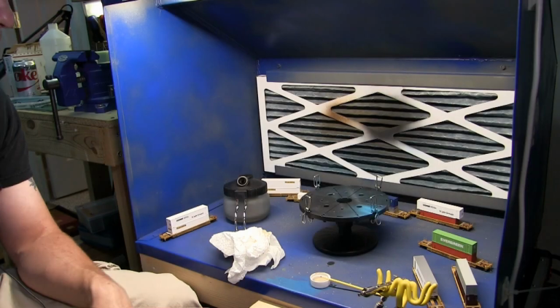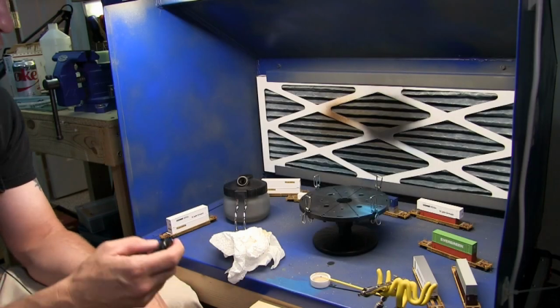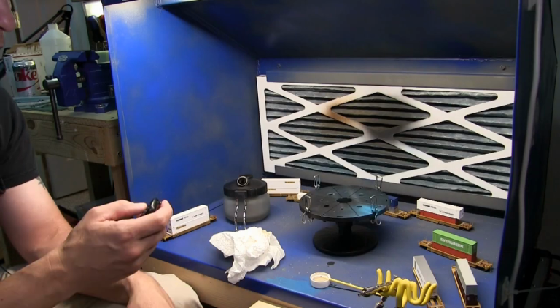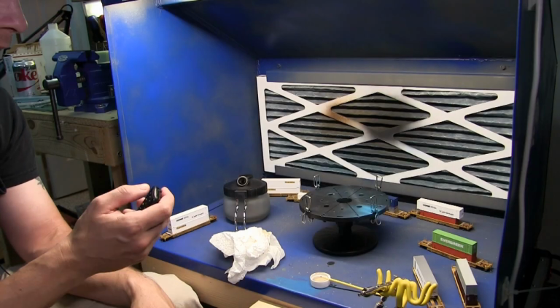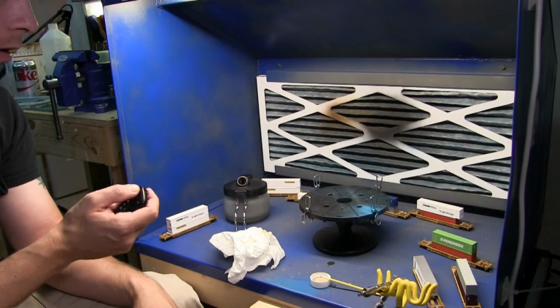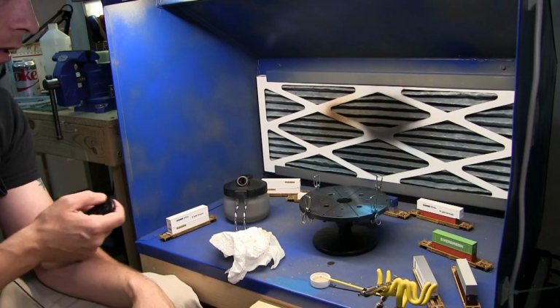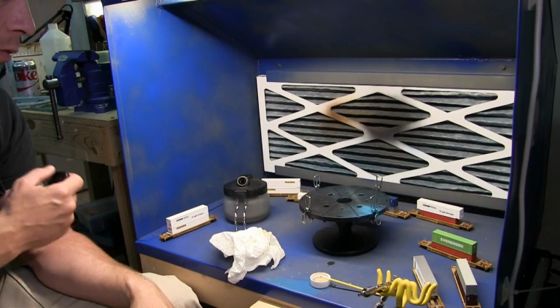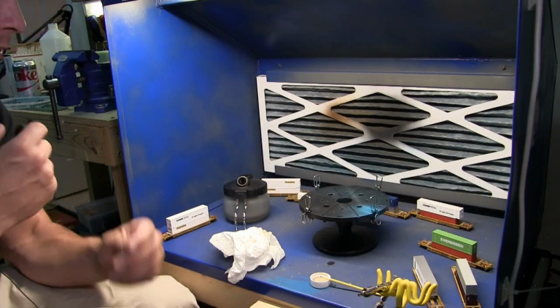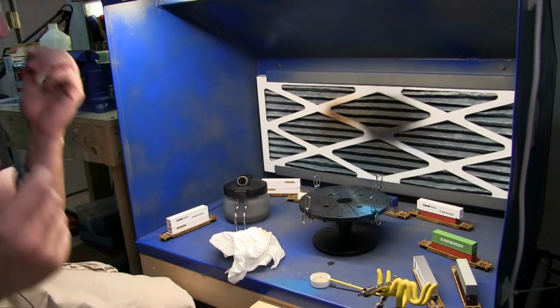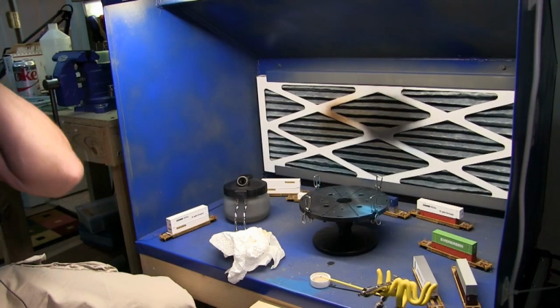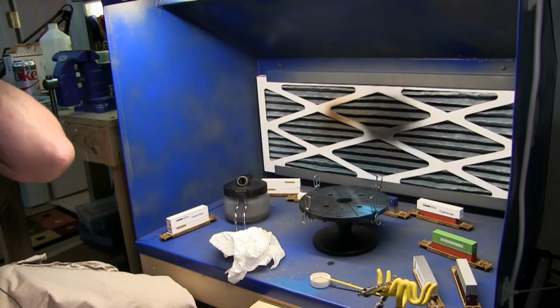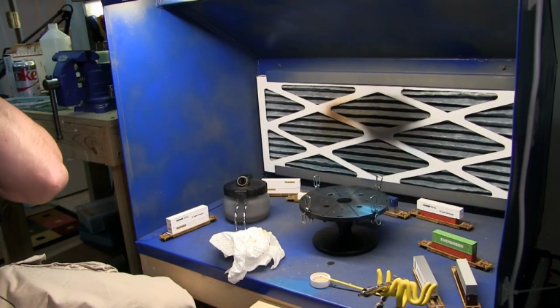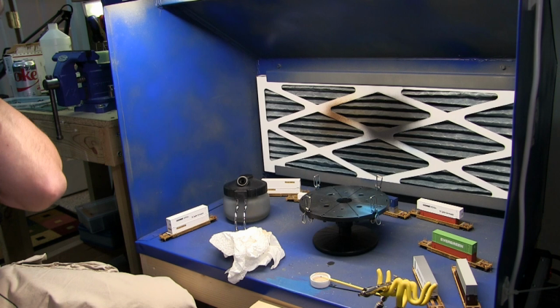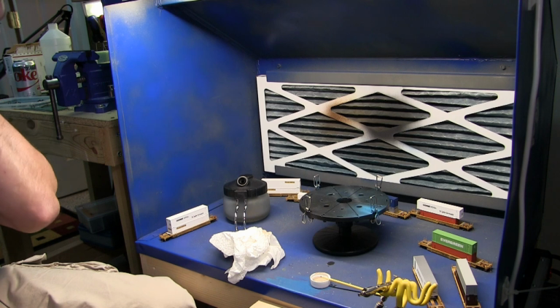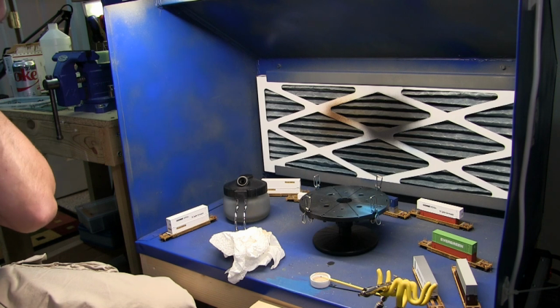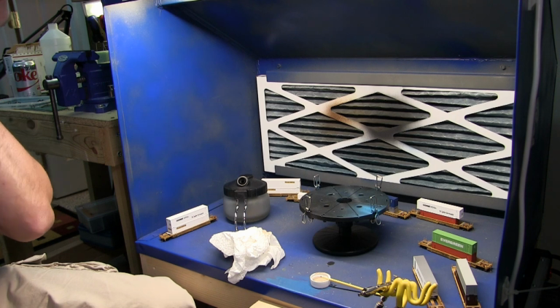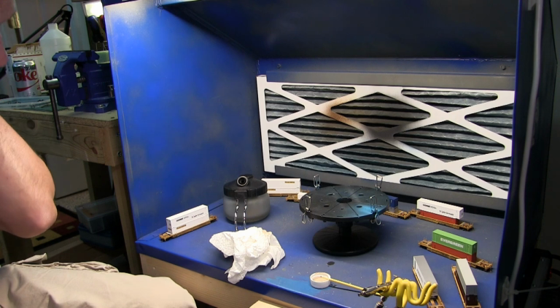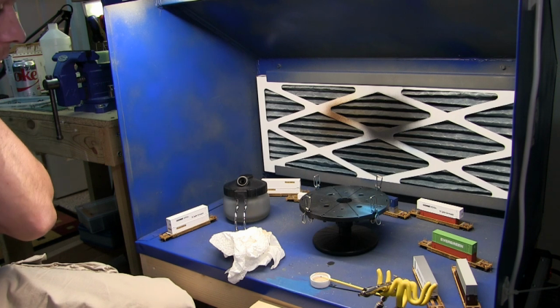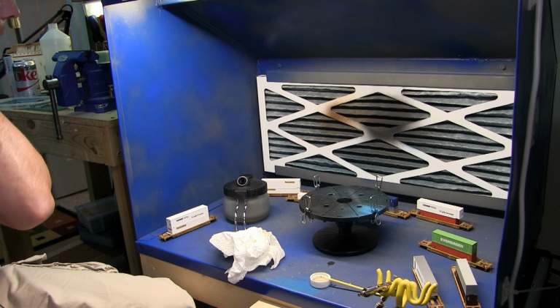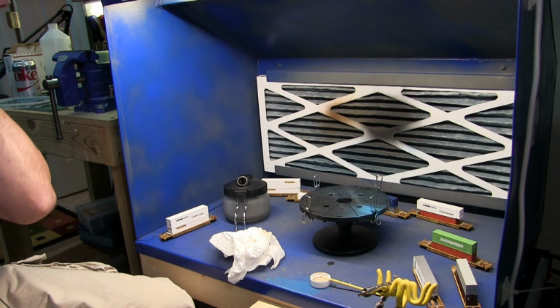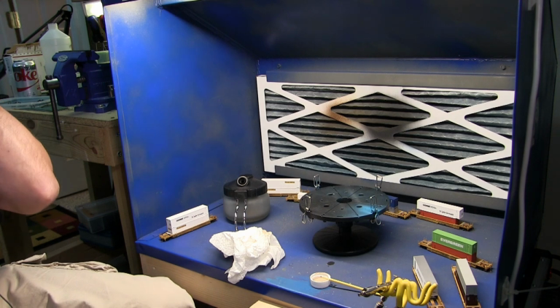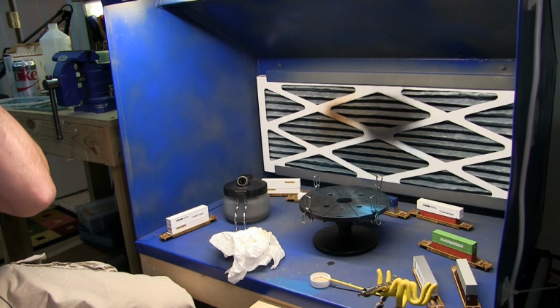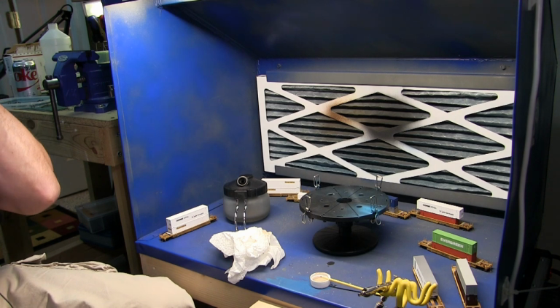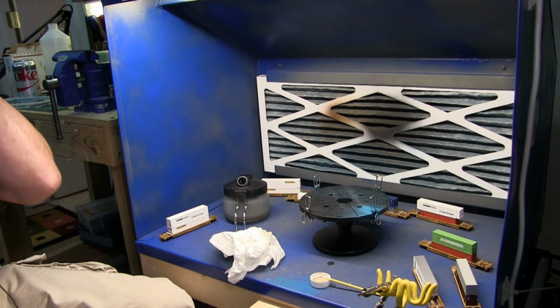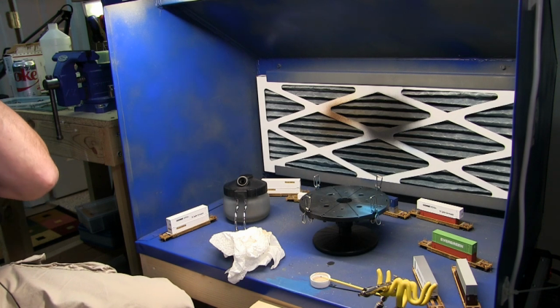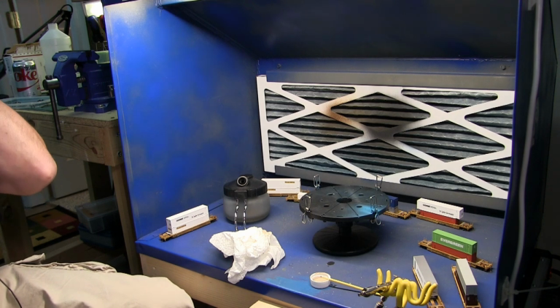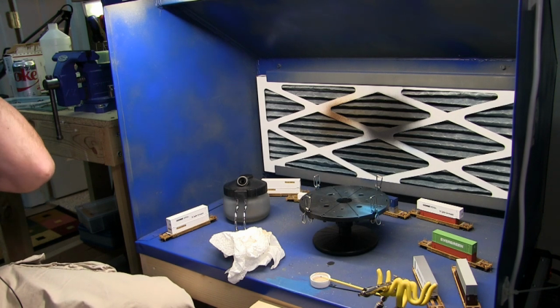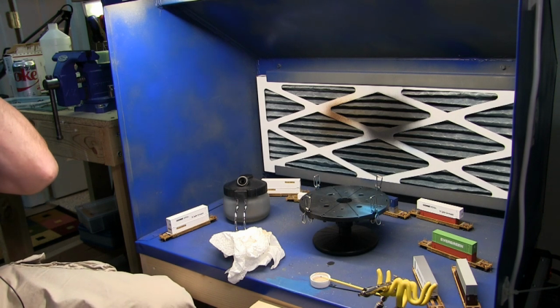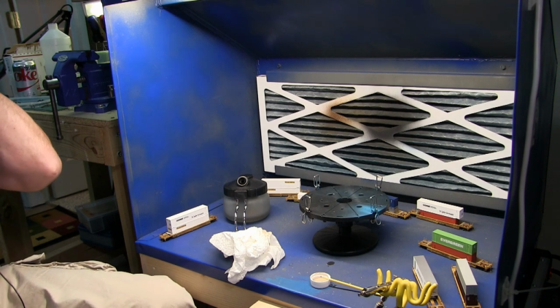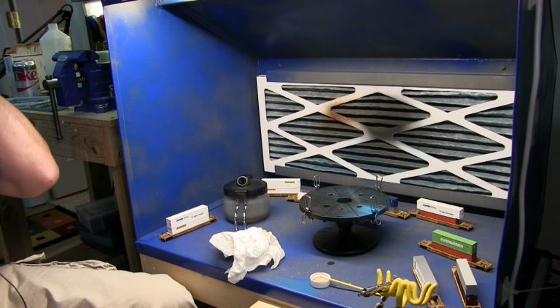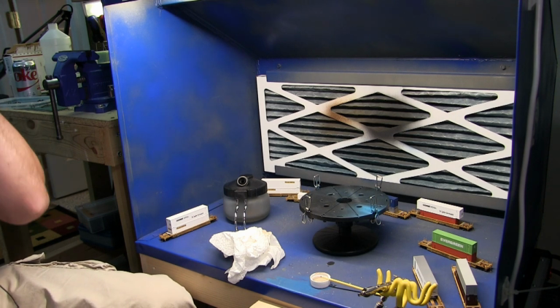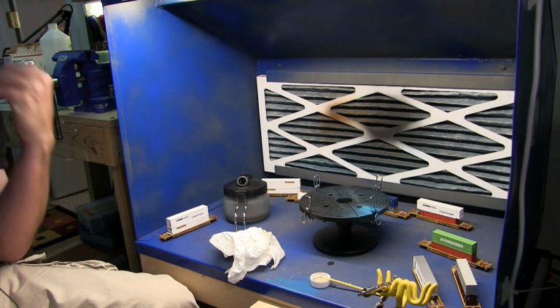Now we're going to put the wheels back on these, put them up on the layout to dry, and I'll get set up to do the last color with the last set — and that's going to be the mud.